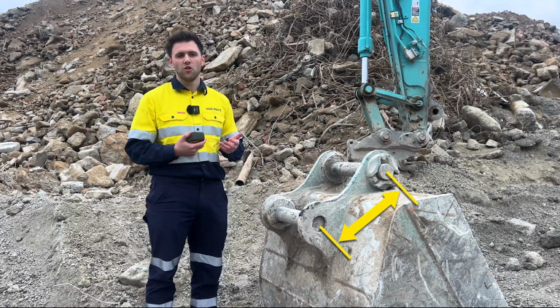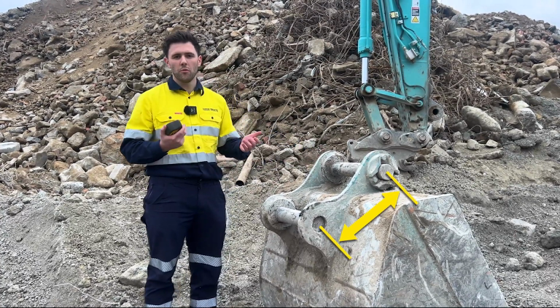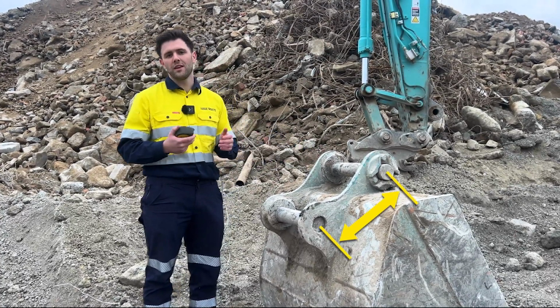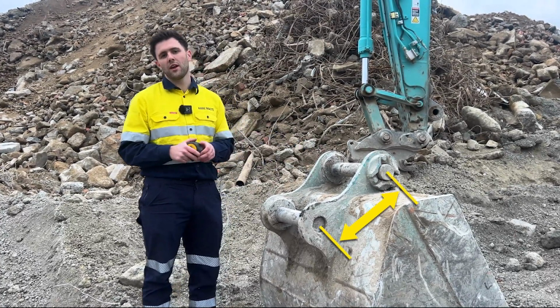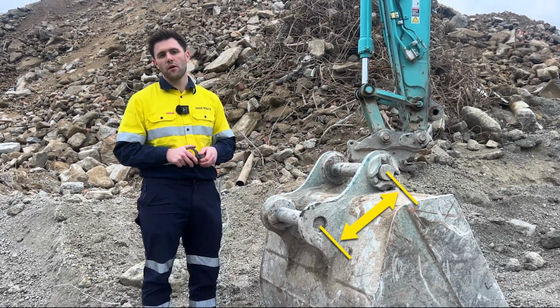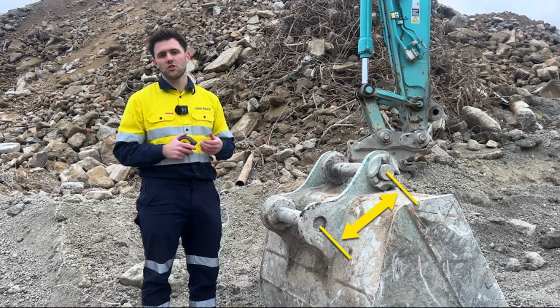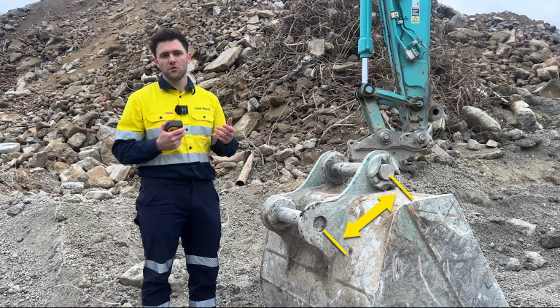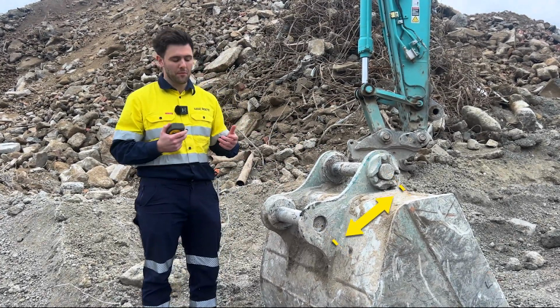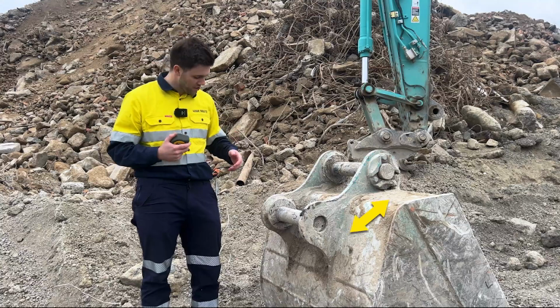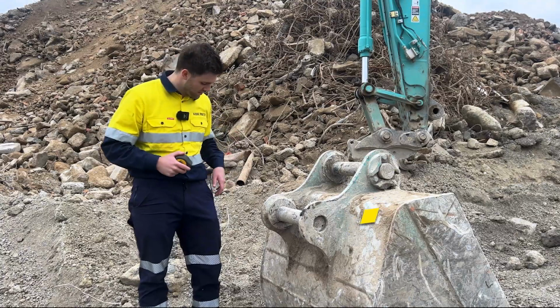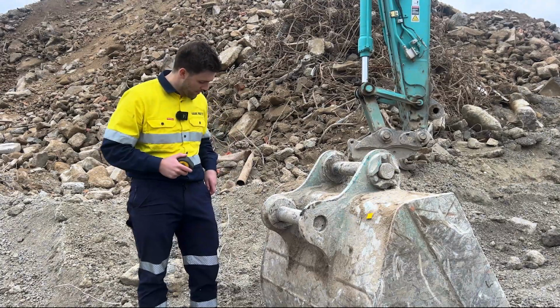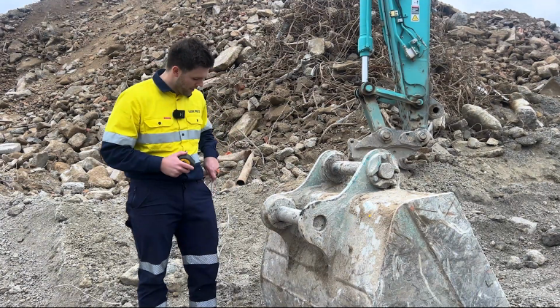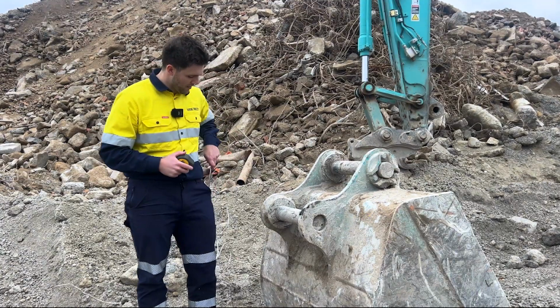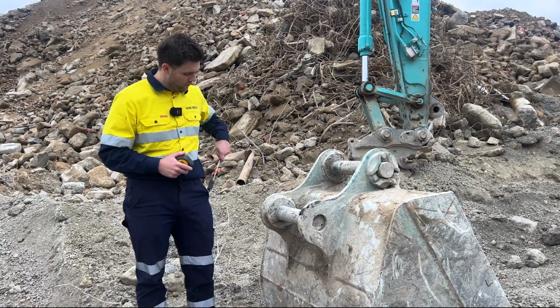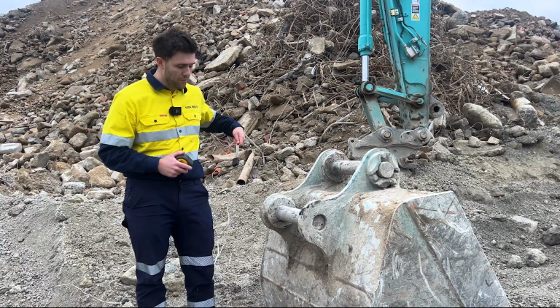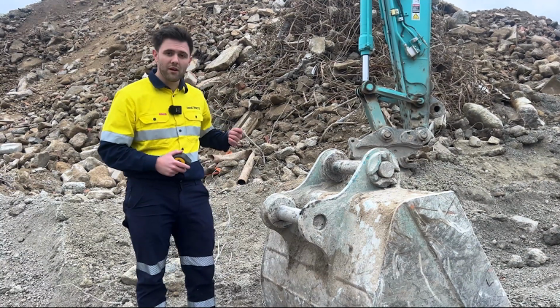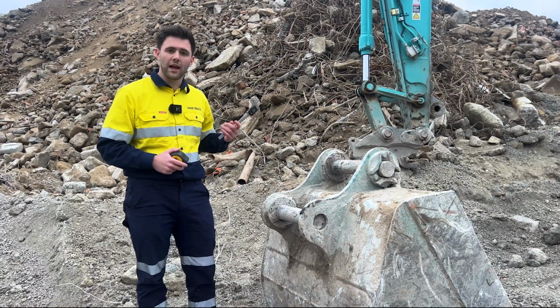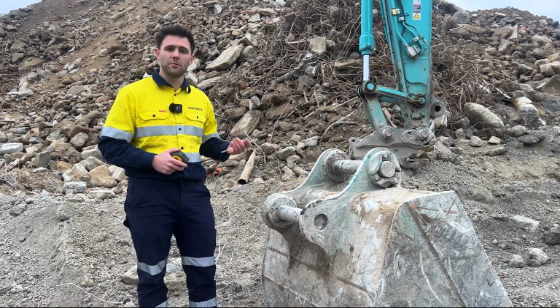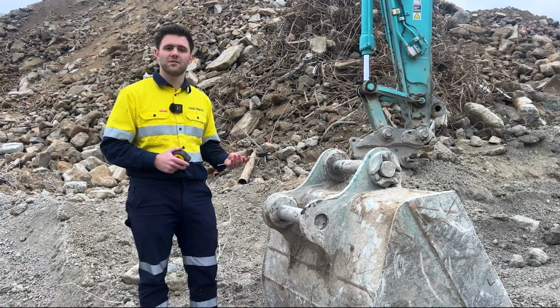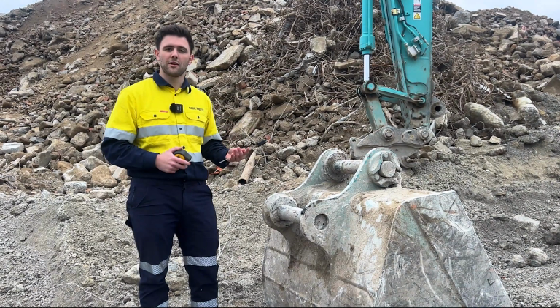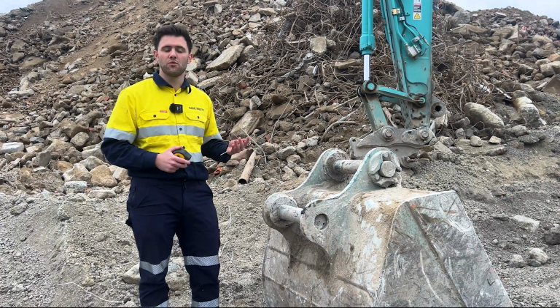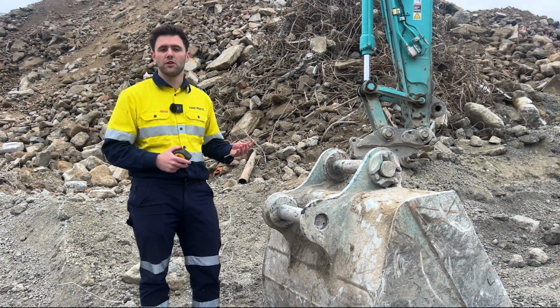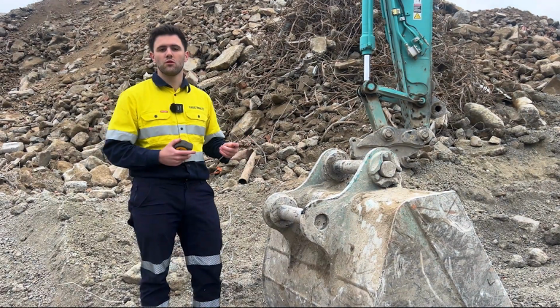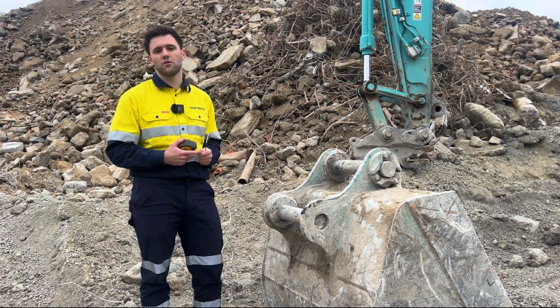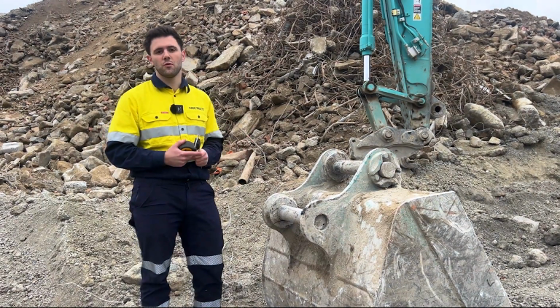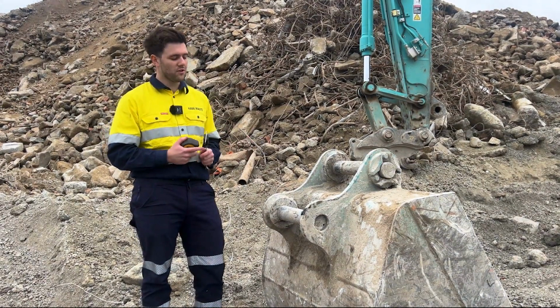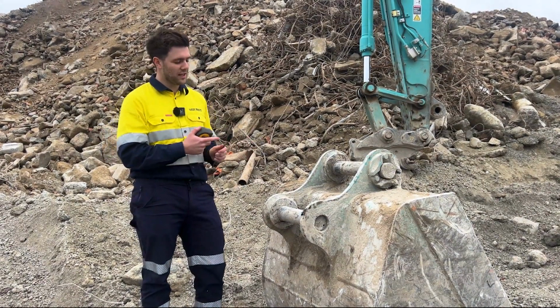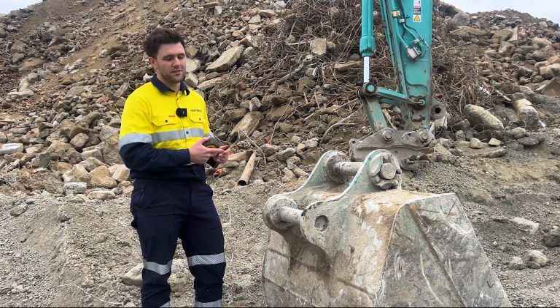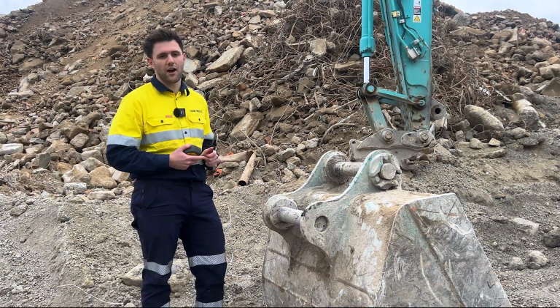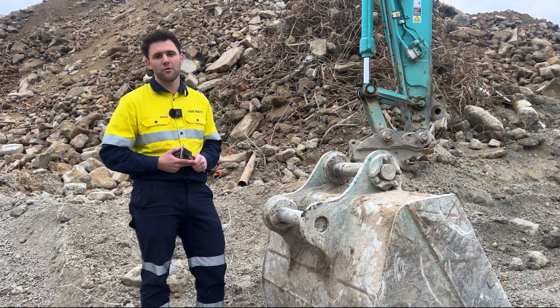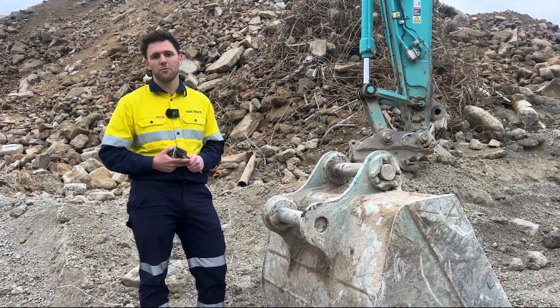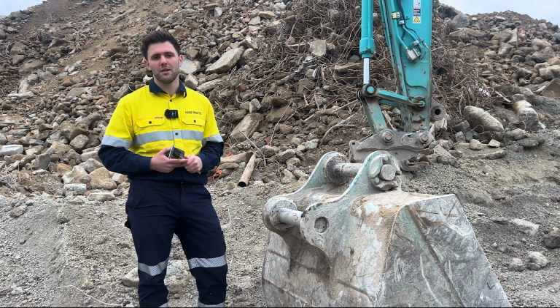Normally you can get away with just using a measuring tape, but if you've got a pair of calipers they can be really useful as well to get the diameter of the pin.